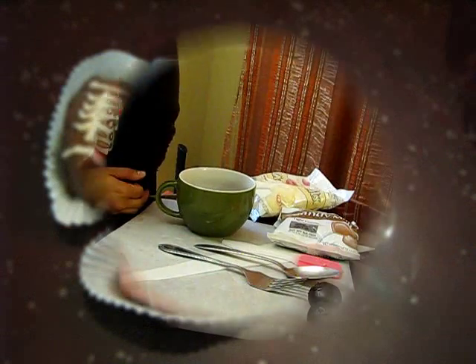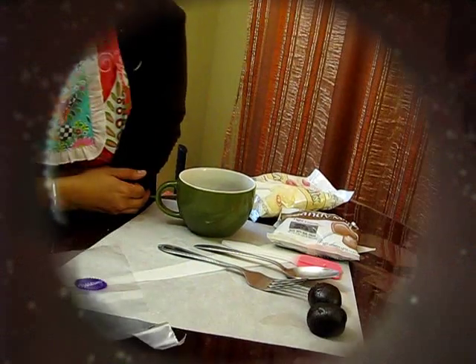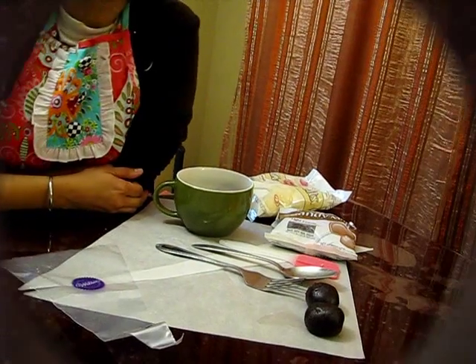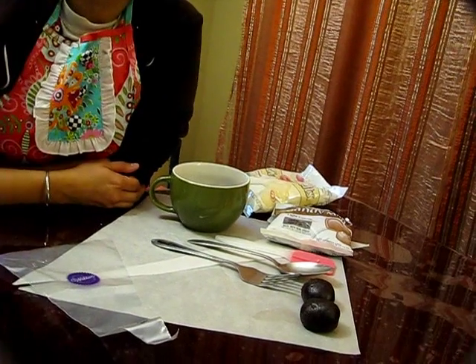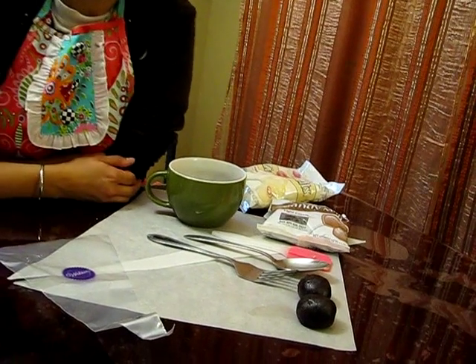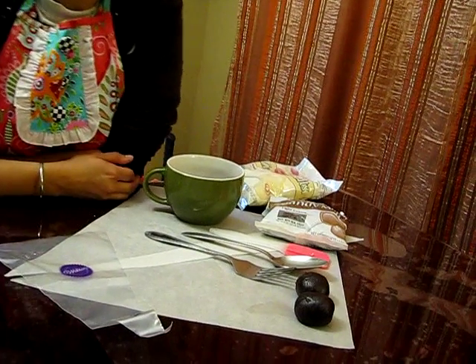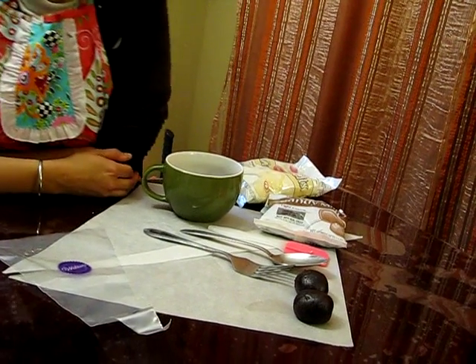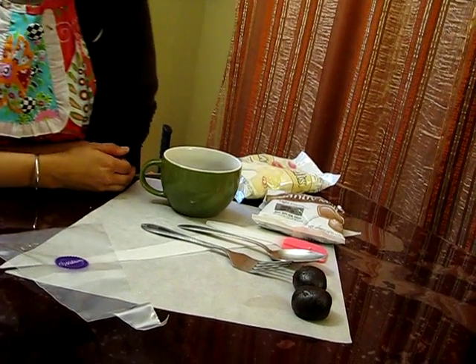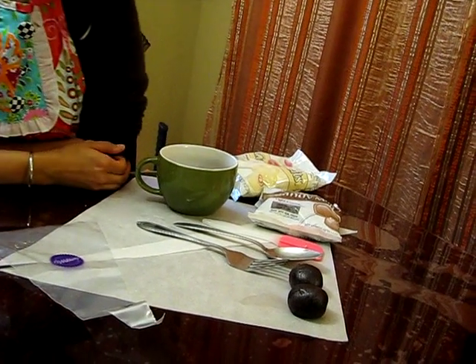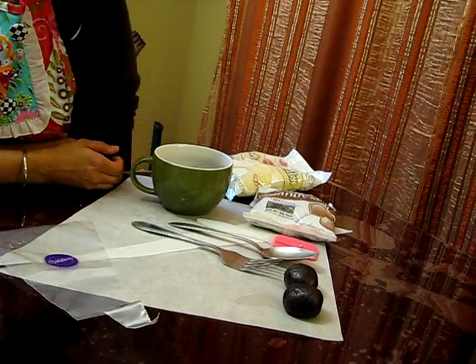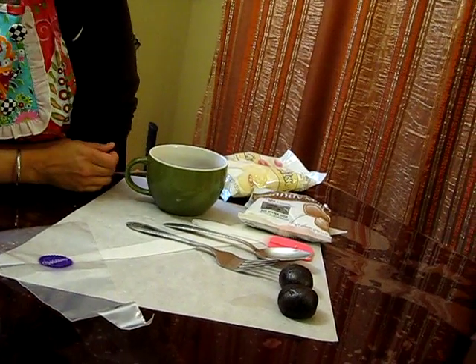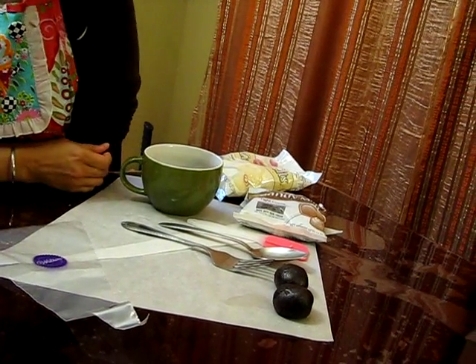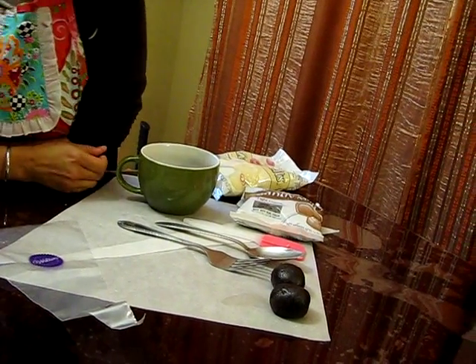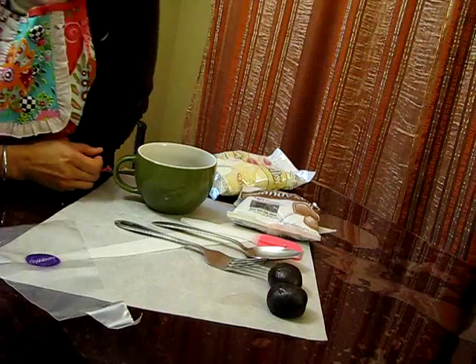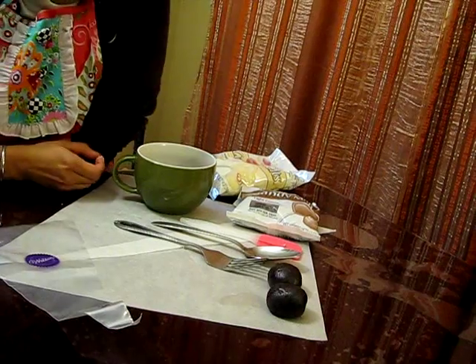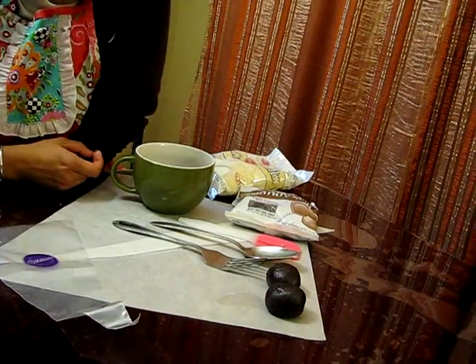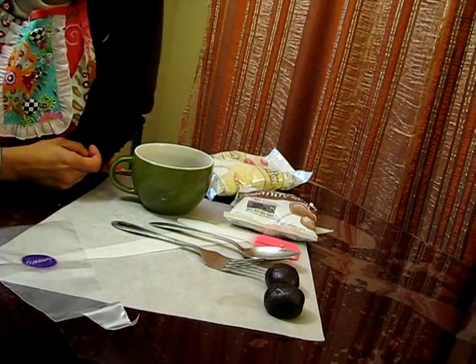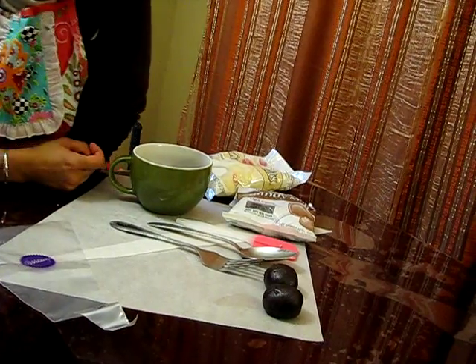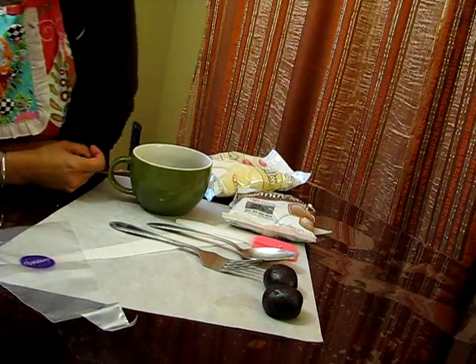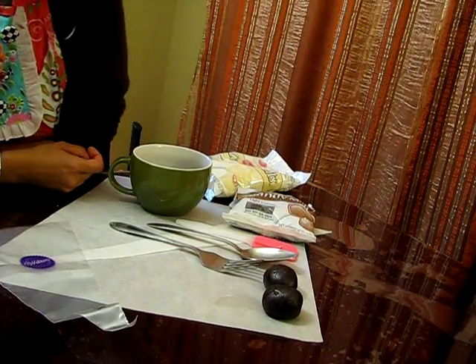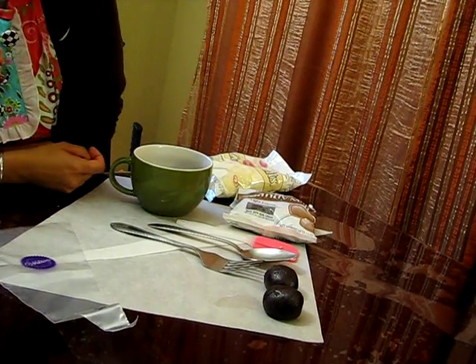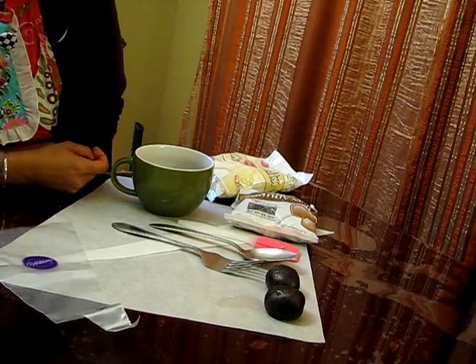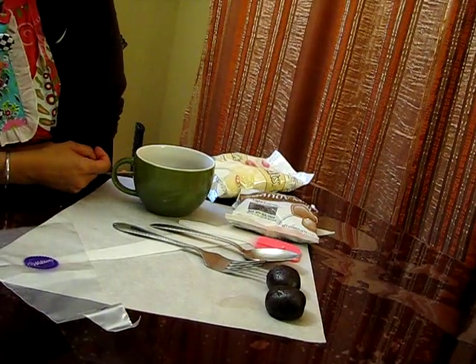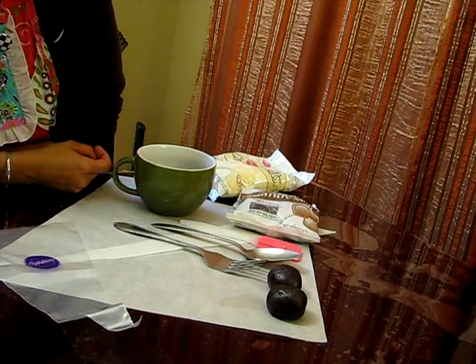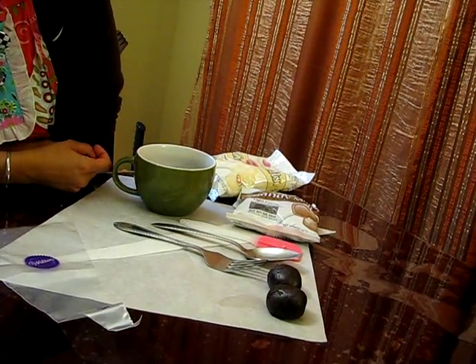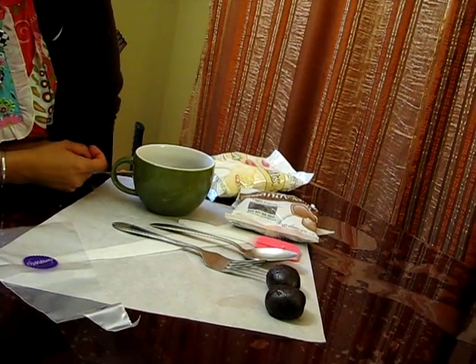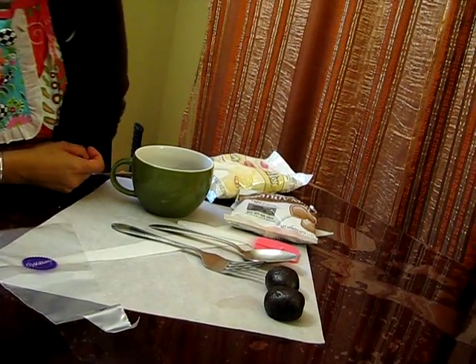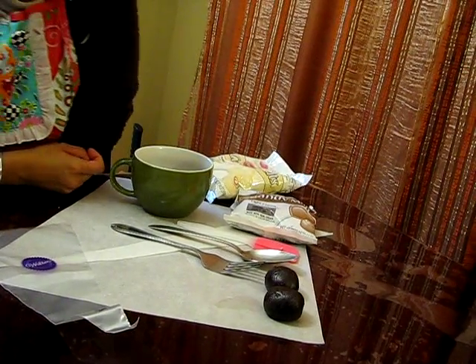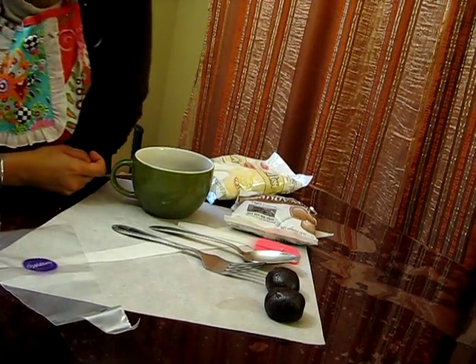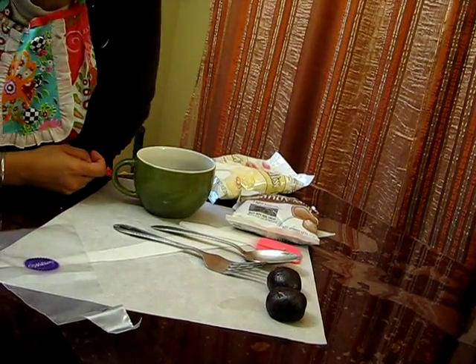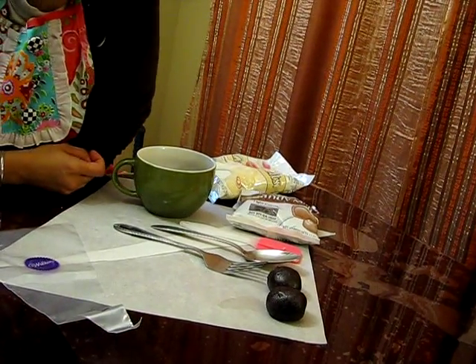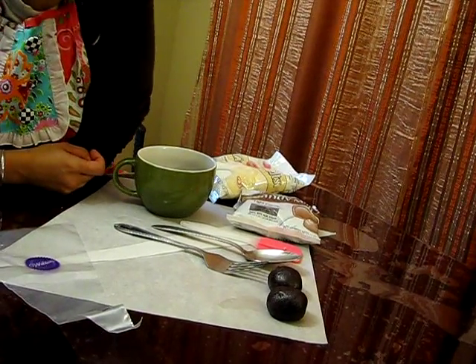Welcome to Cake Poppin'. Today's theme is Super Bowl and we're going to make cute little footballs.